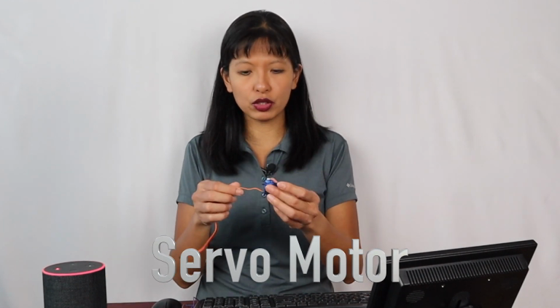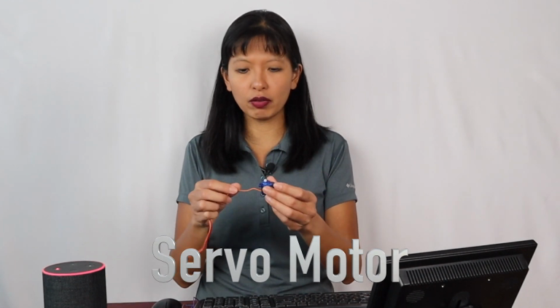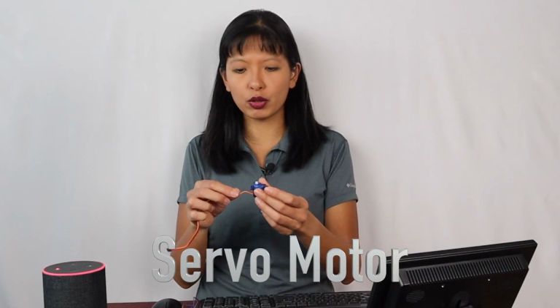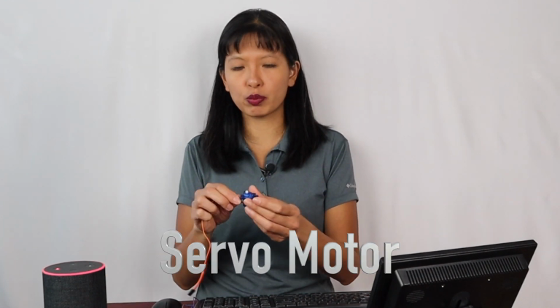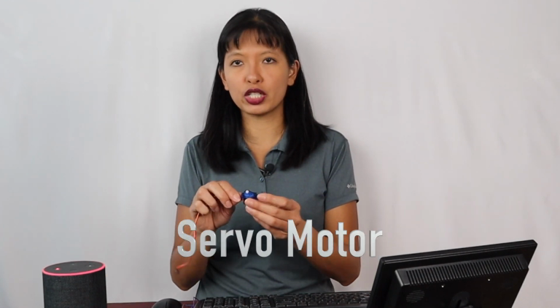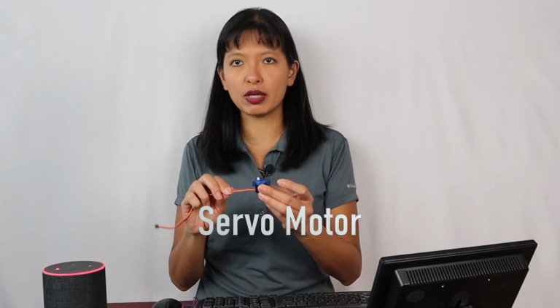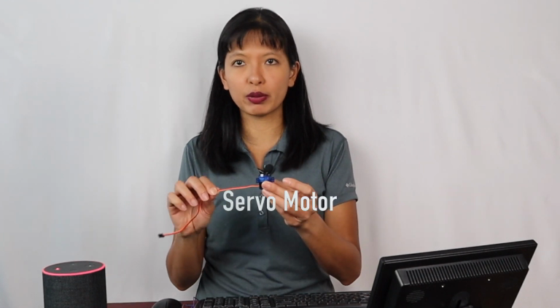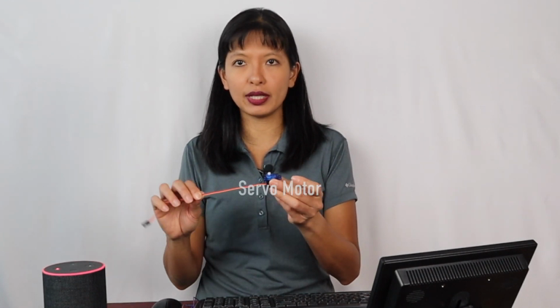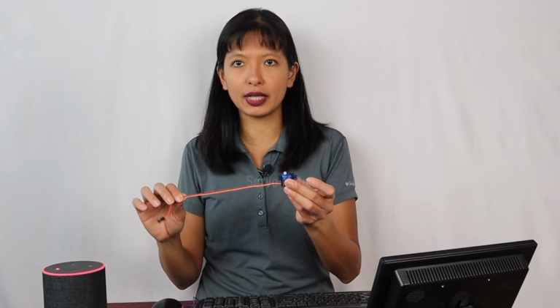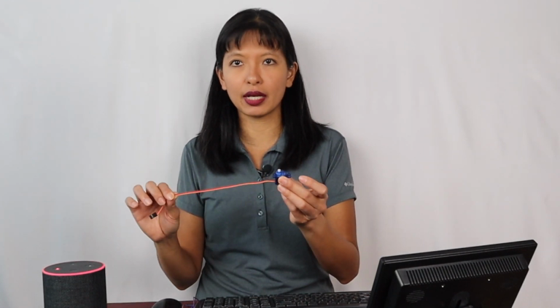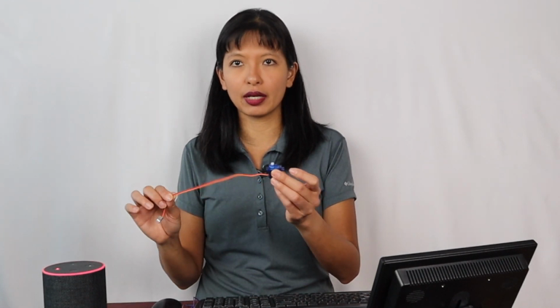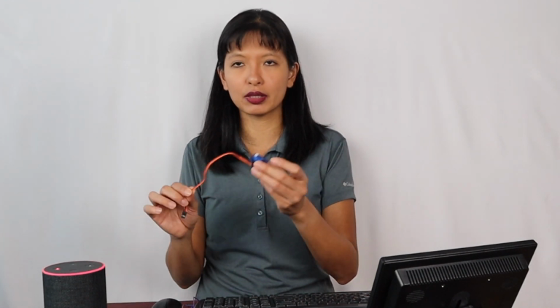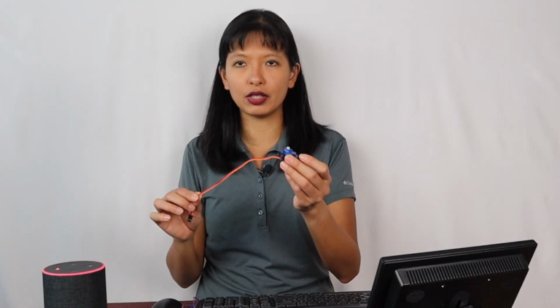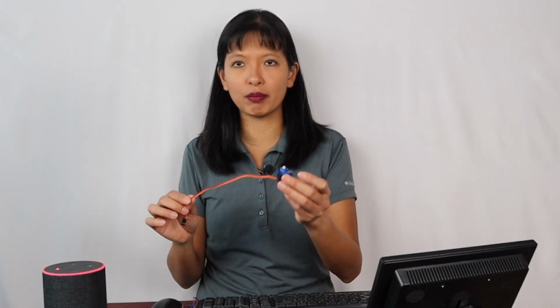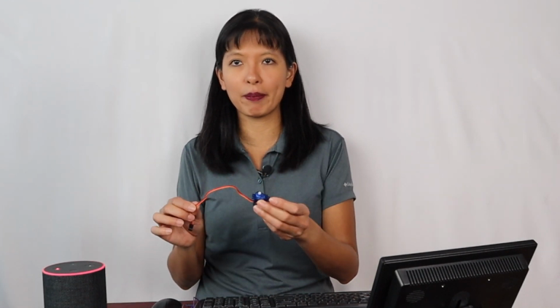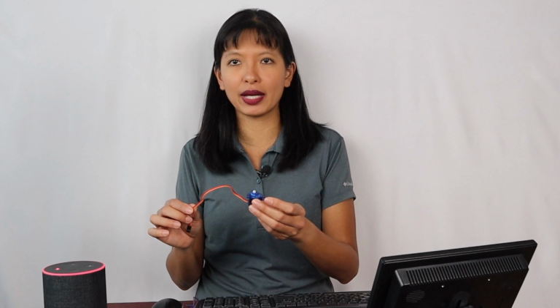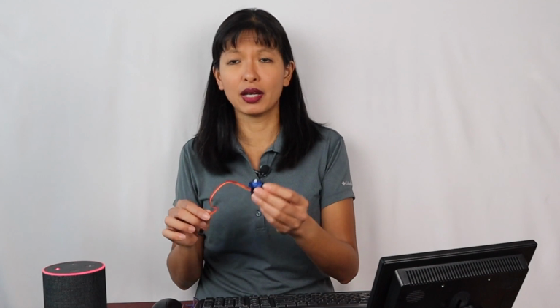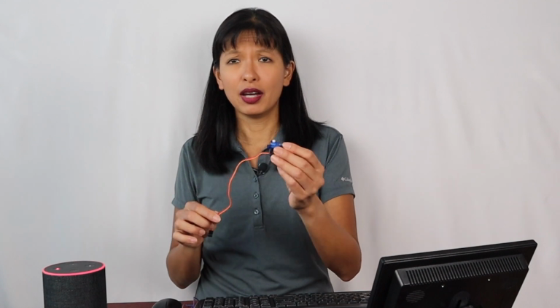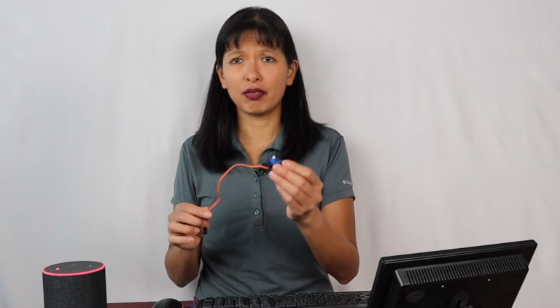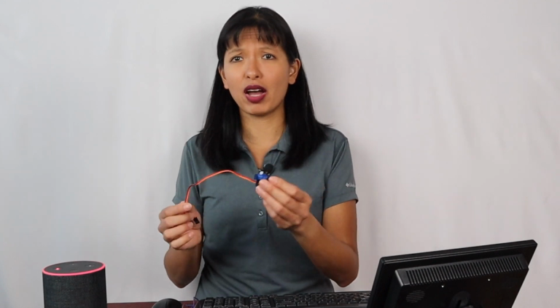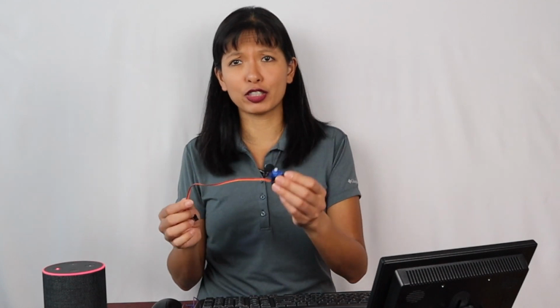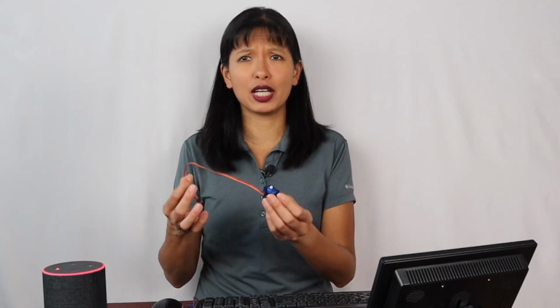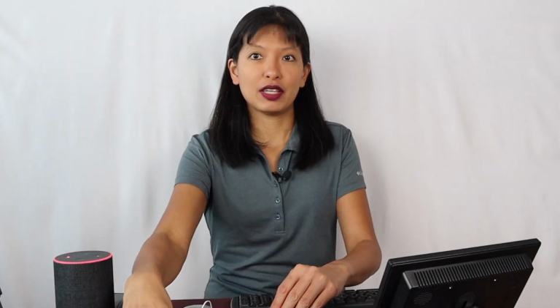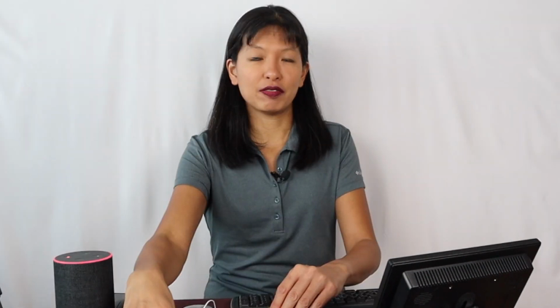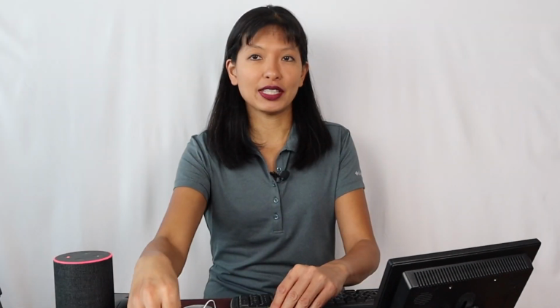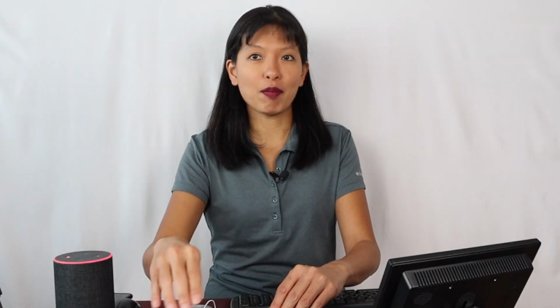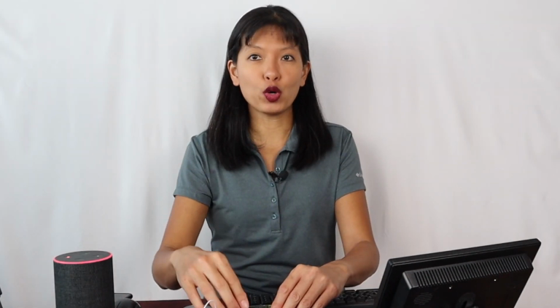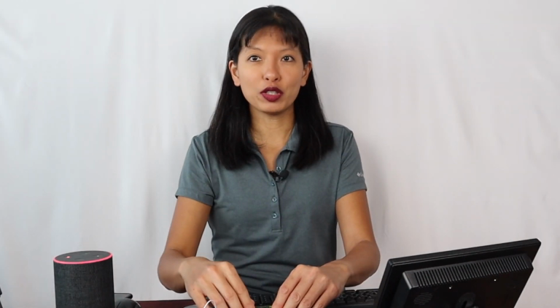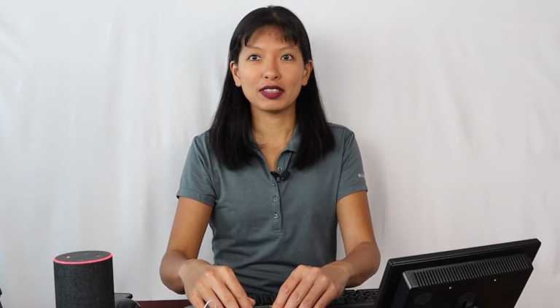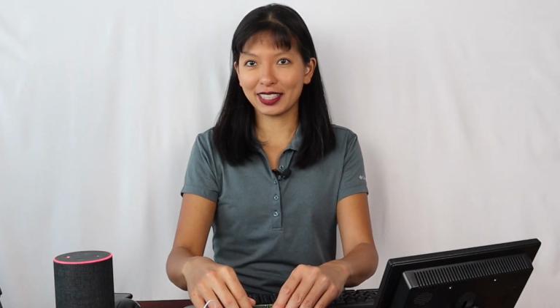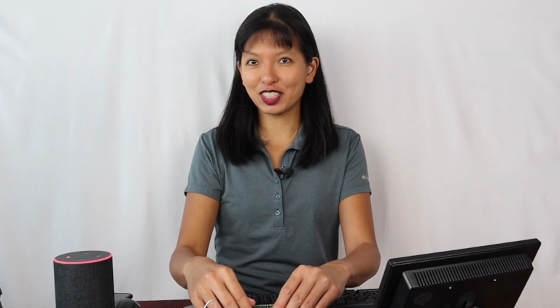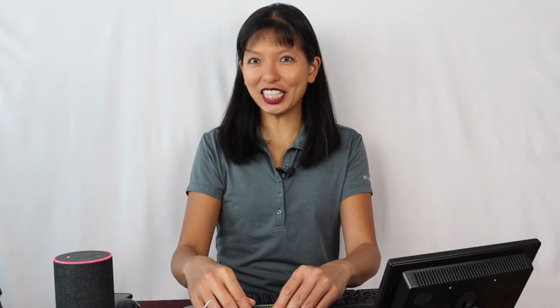These servo motors are pretty cheap. They're pretty easy to get on Amazon — you can buy them in packs of five or ten. To find out more, let's get started.